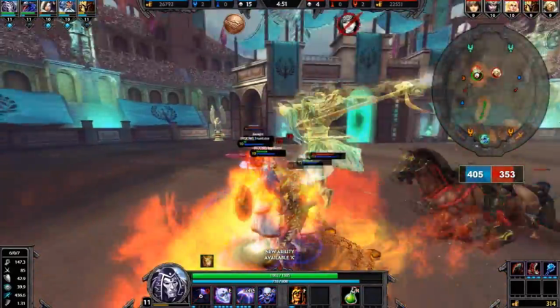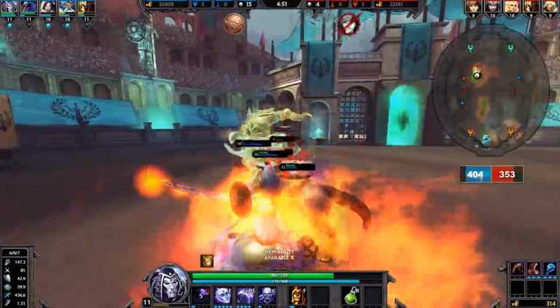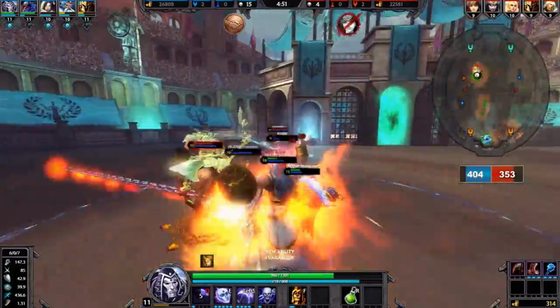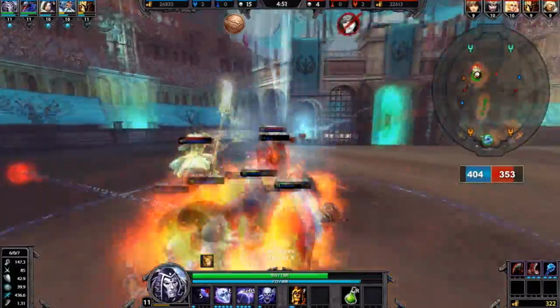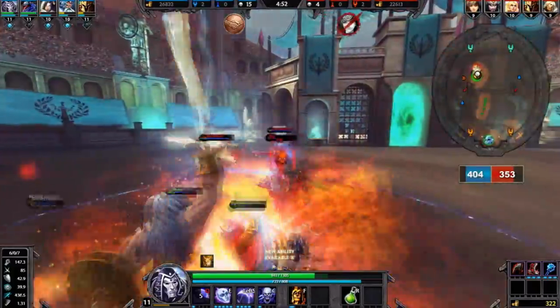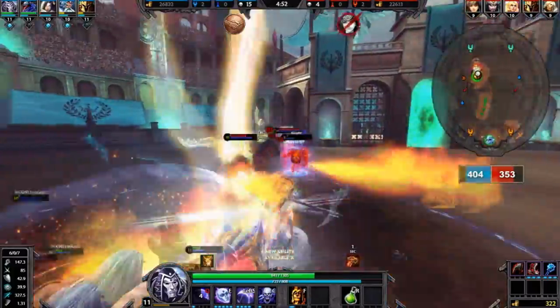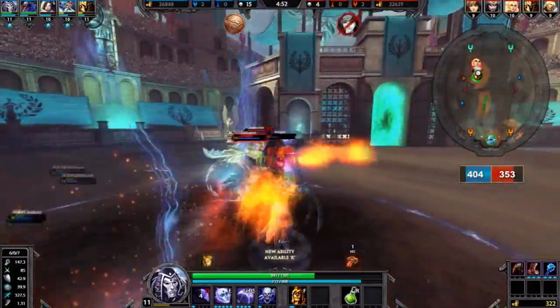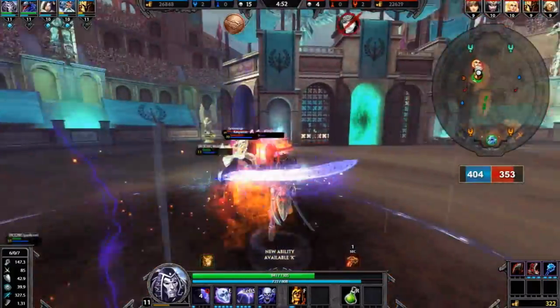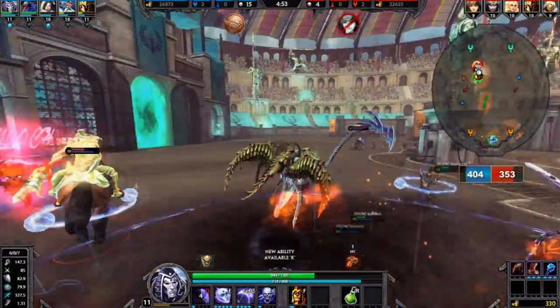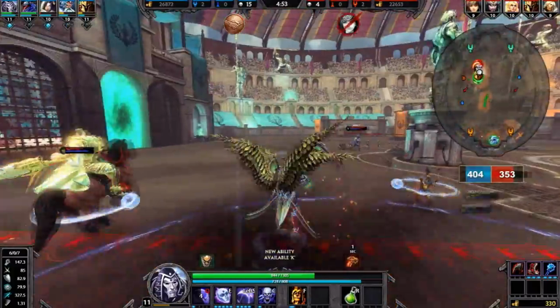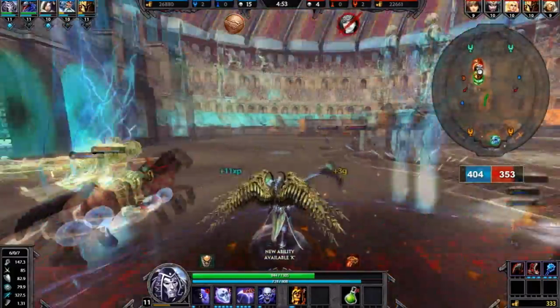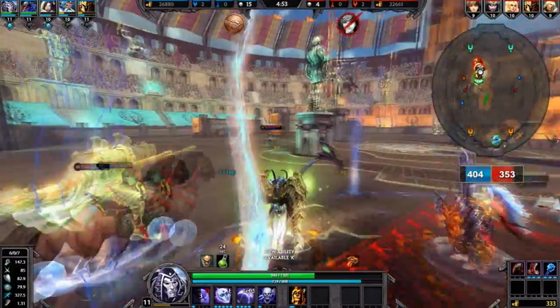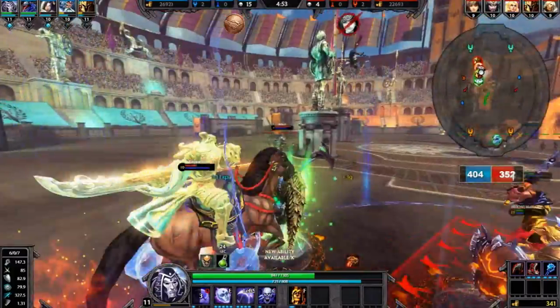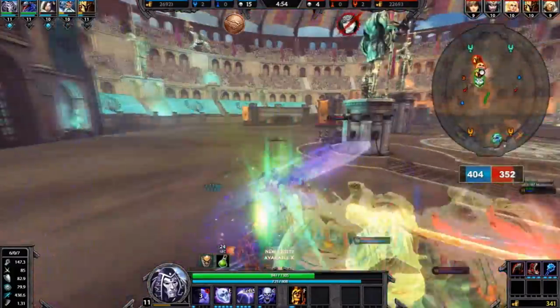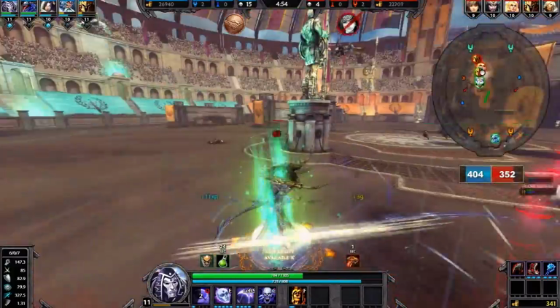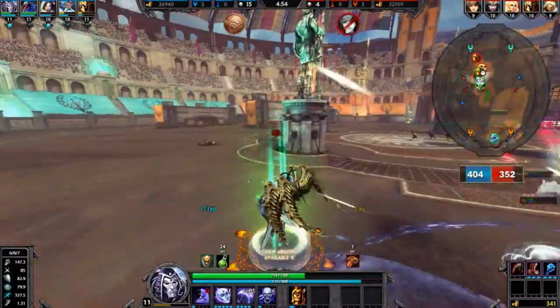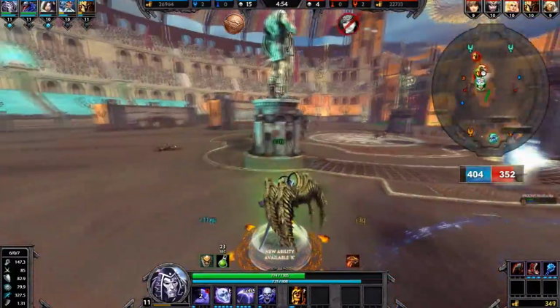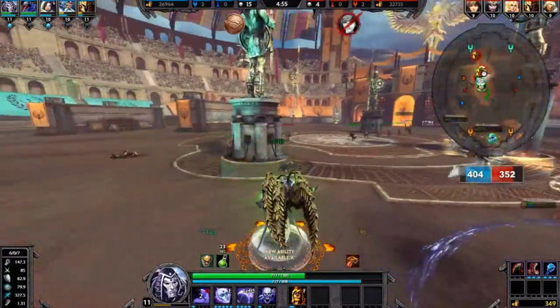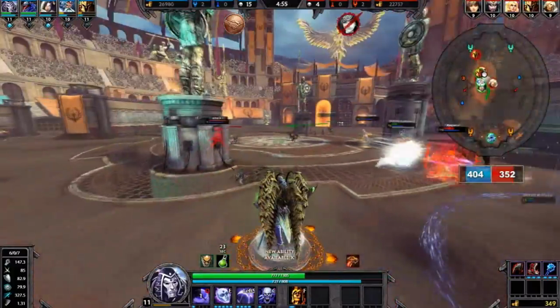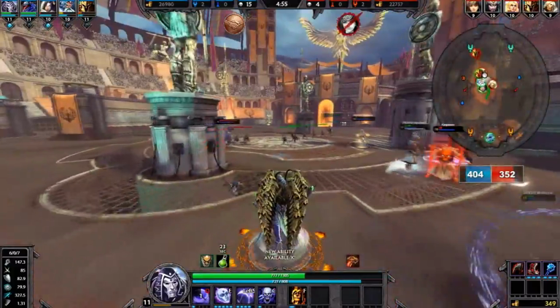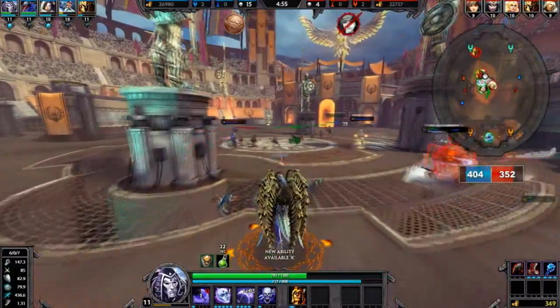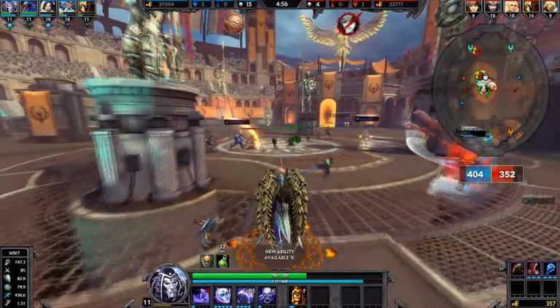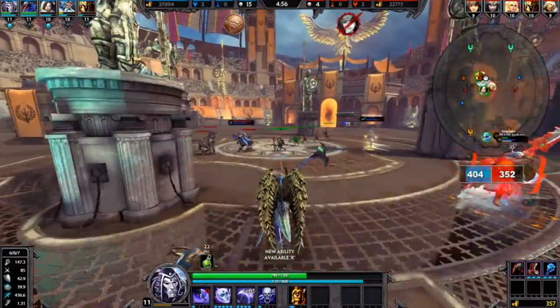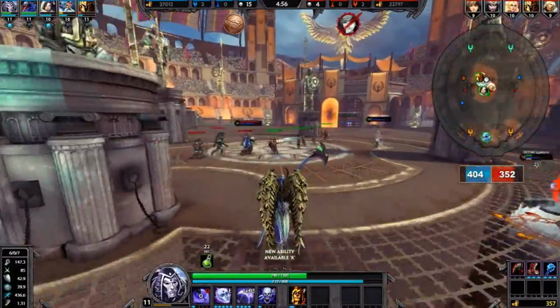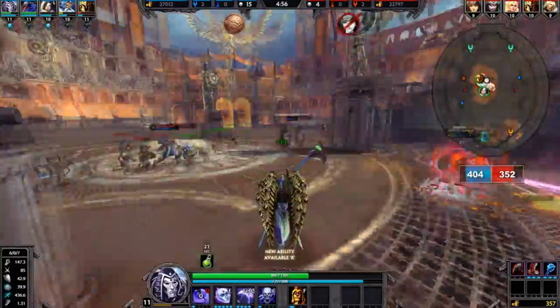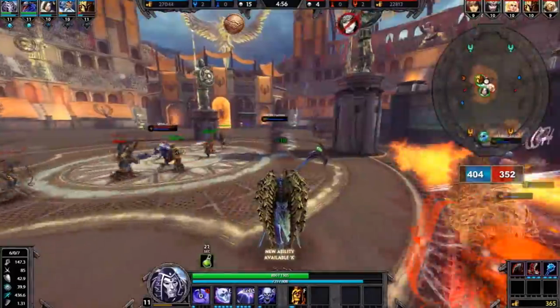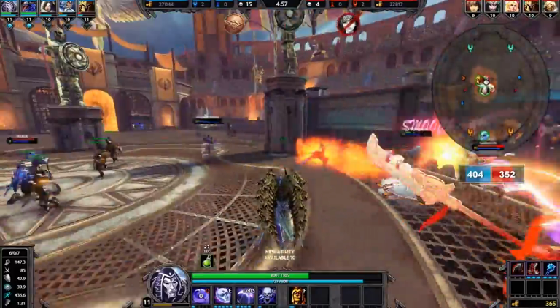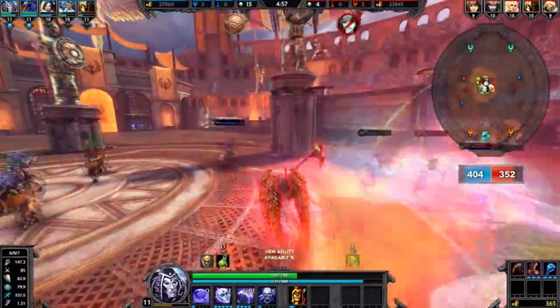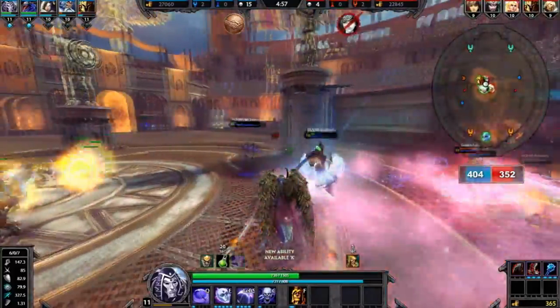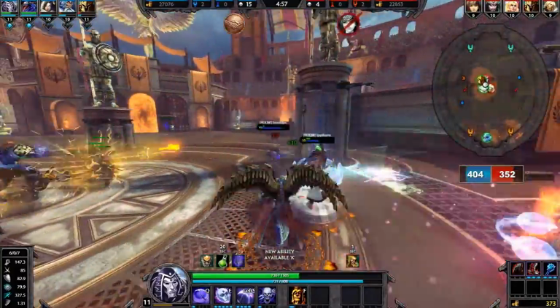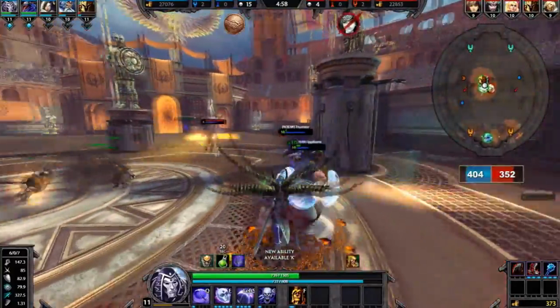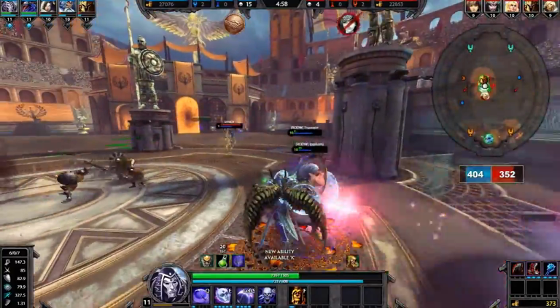Don't waste your ult — if someone's five feet away, you can easily take them with your abilities. Later in the game your cooldown is so low it doesn't really matter, but early game it's an 82-second cooldown and you just want to avoid wasting it.